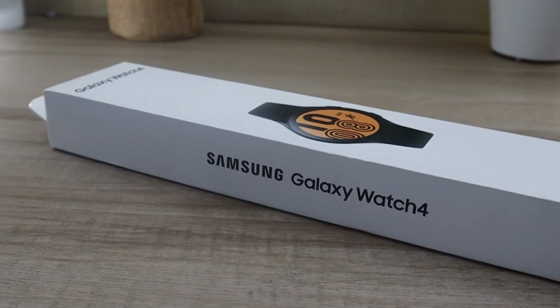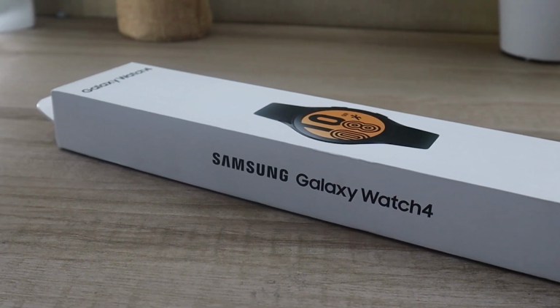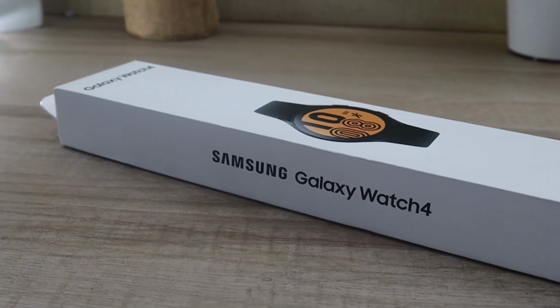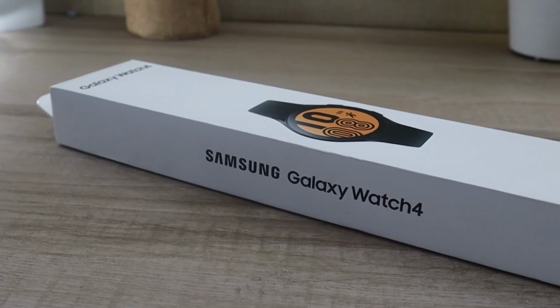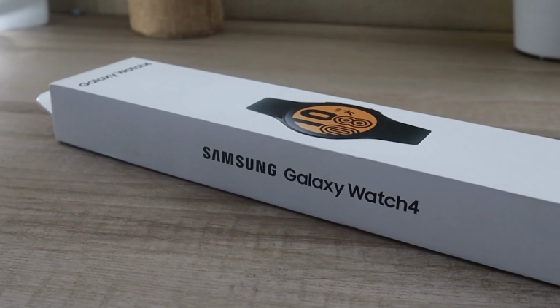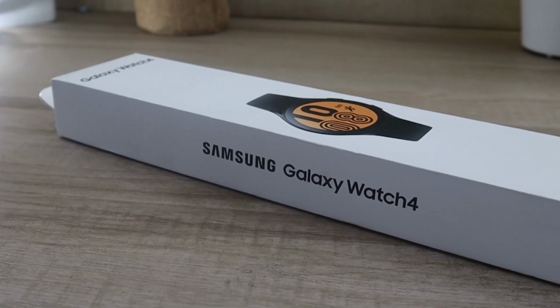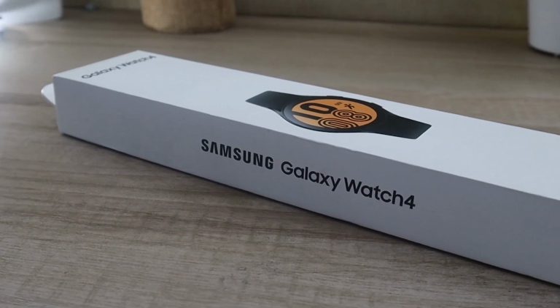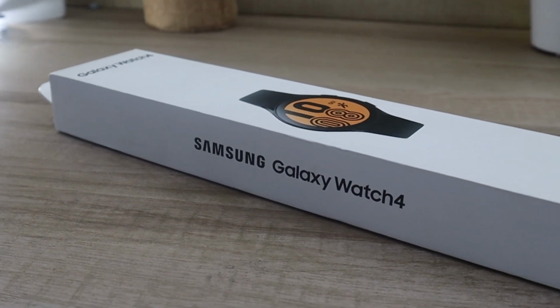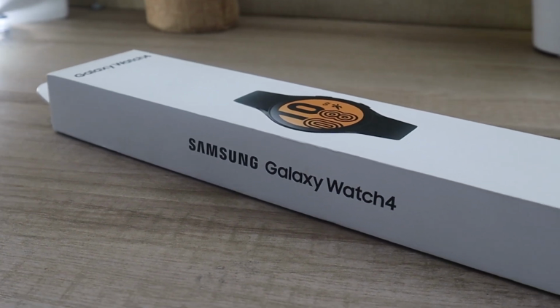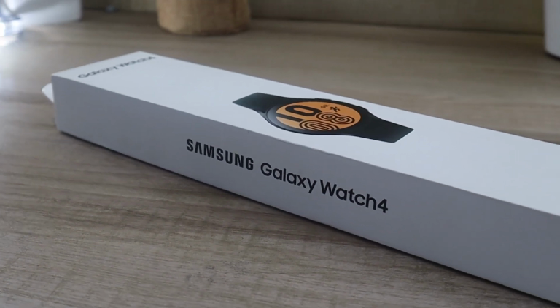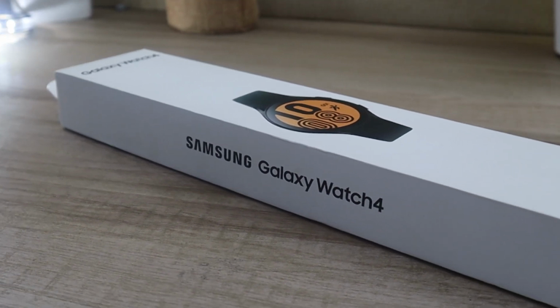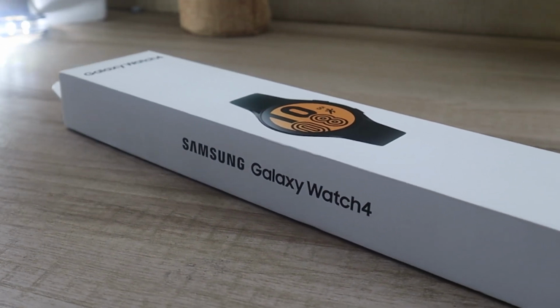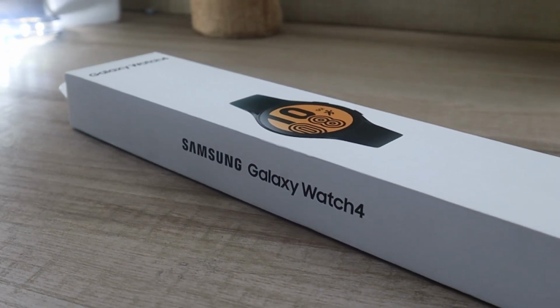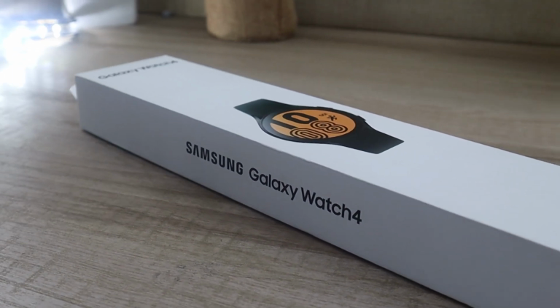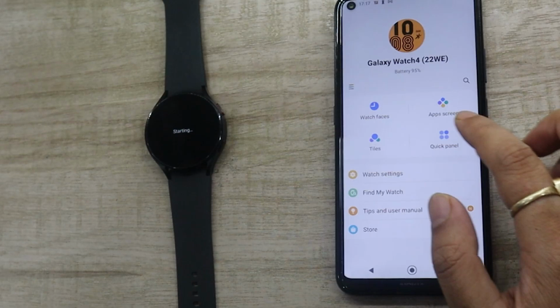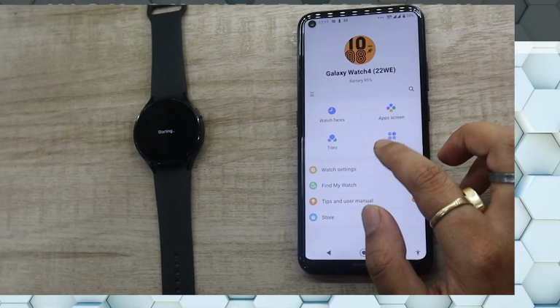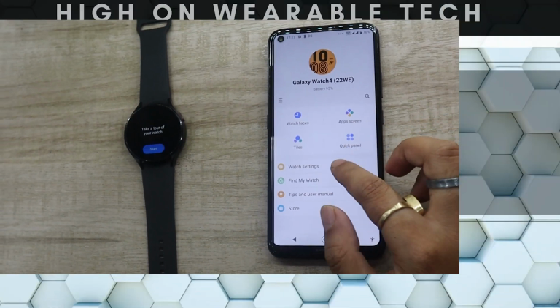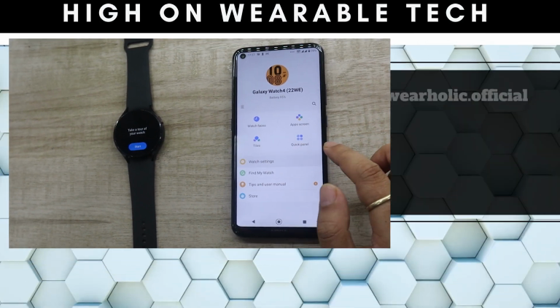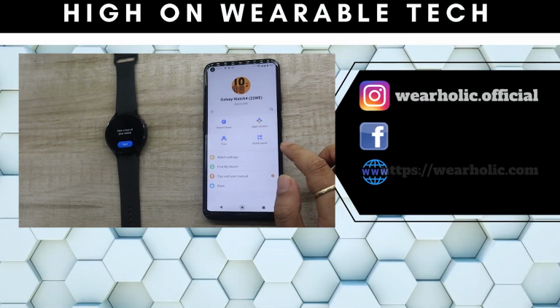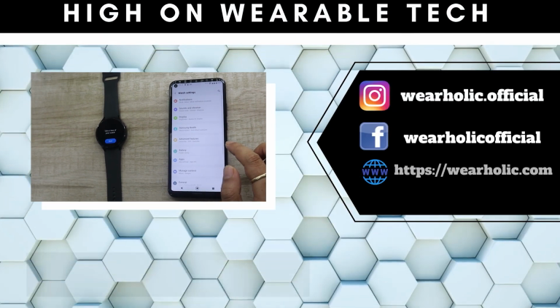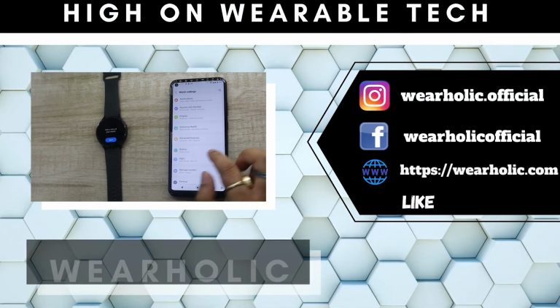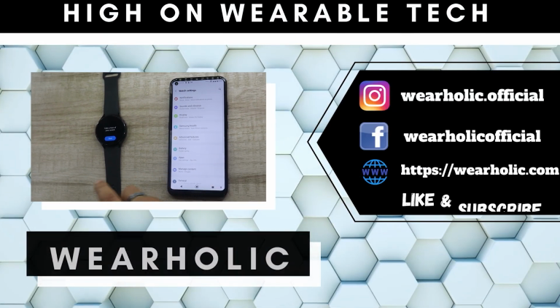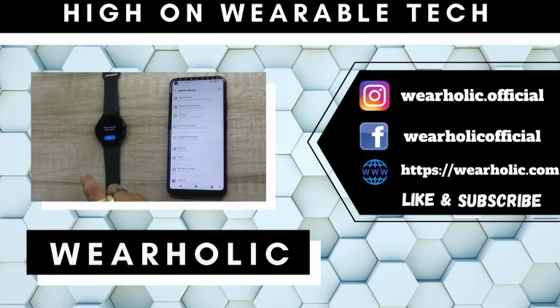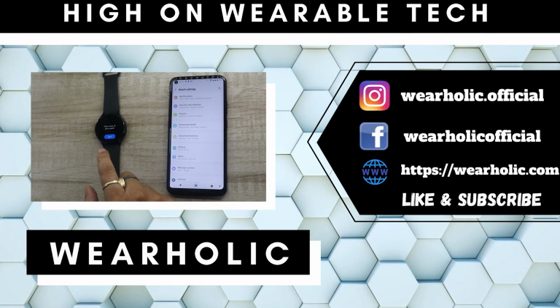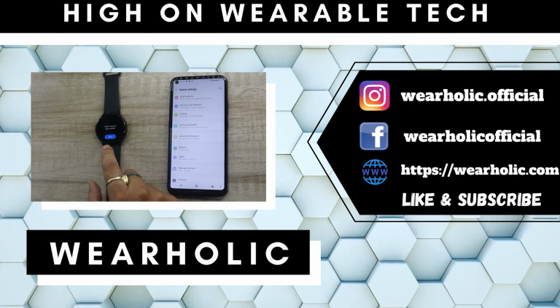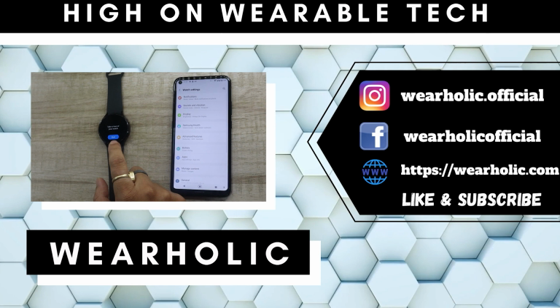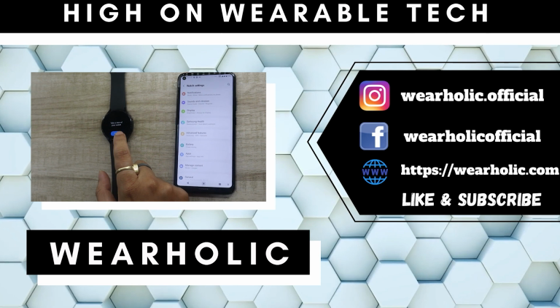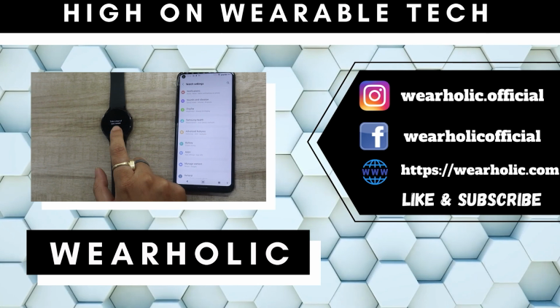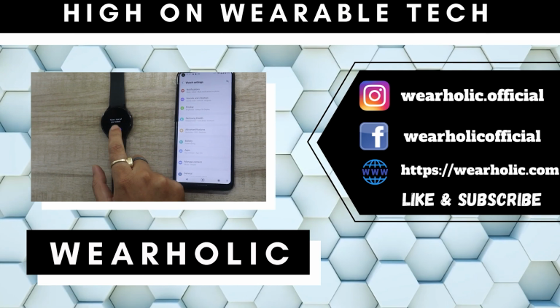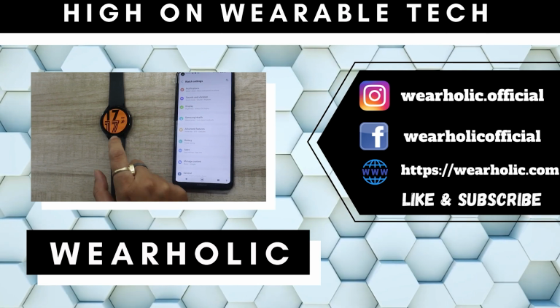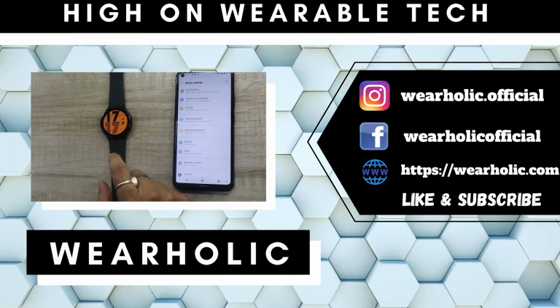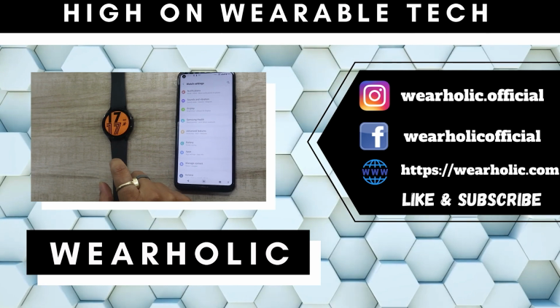If you have purchased the Samsung Galaxy Watch 4 and are wondering how to set up the watch, then this video is for you.